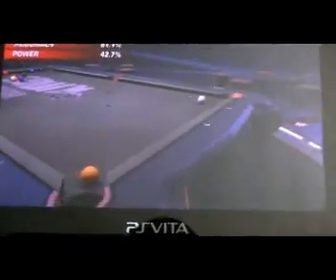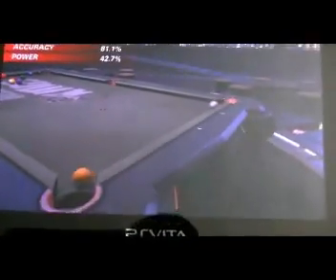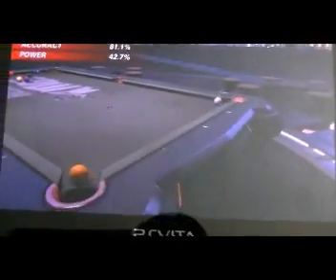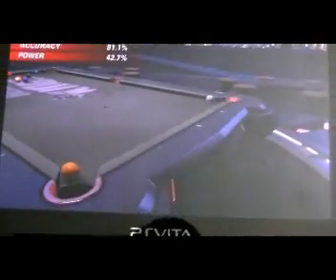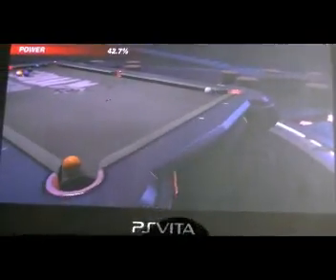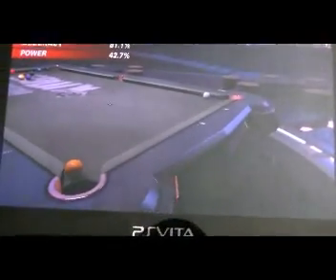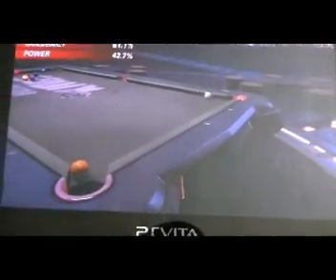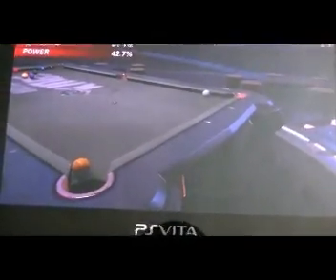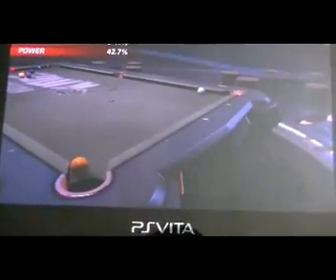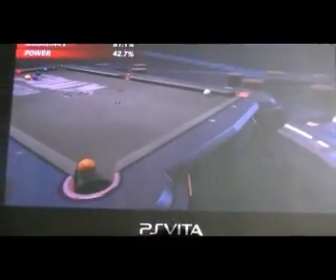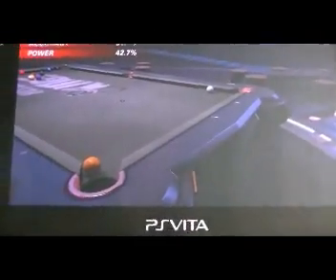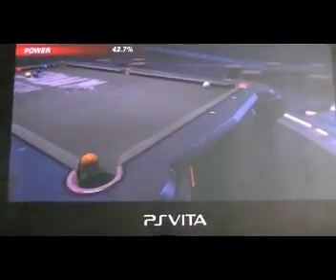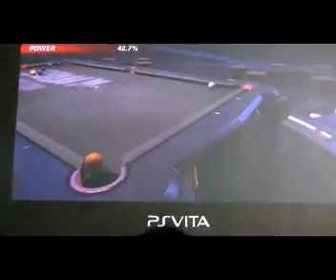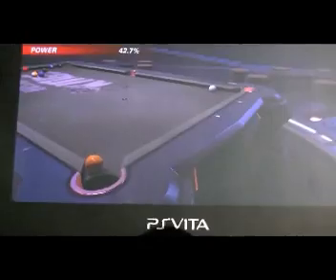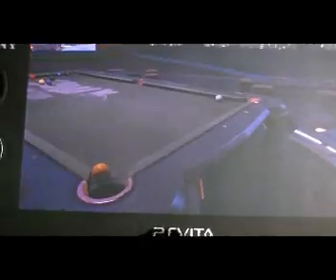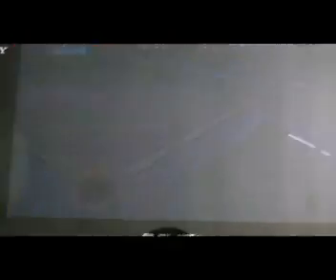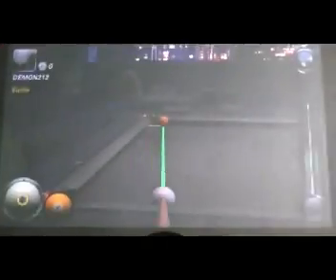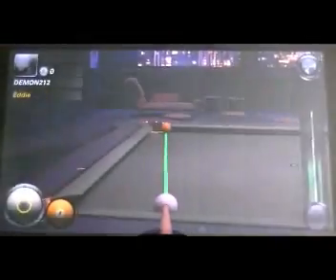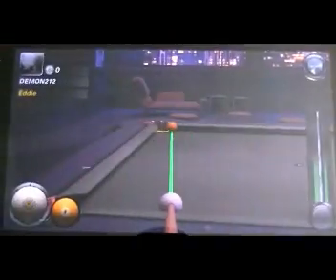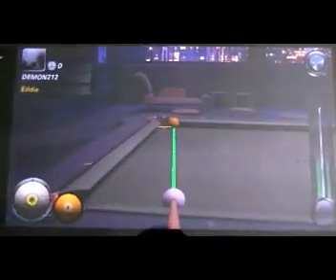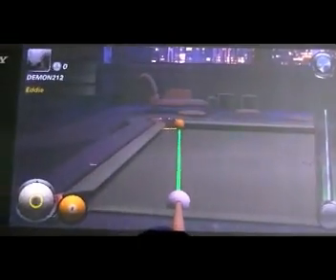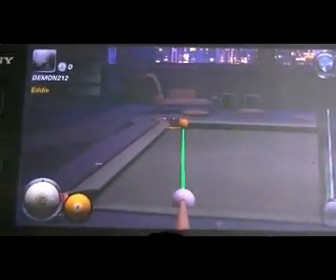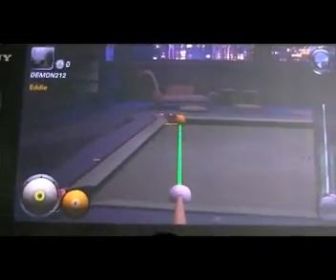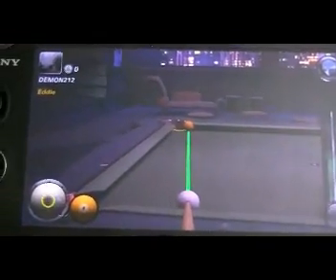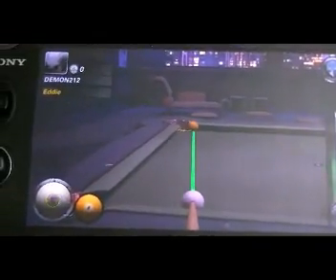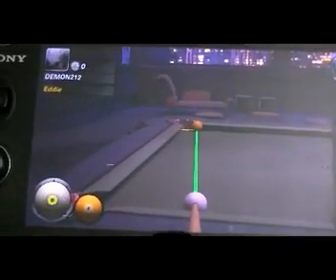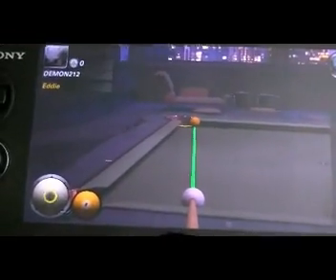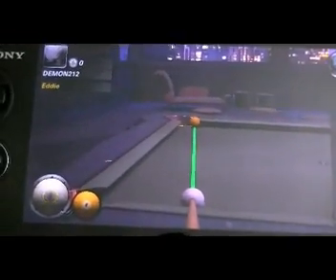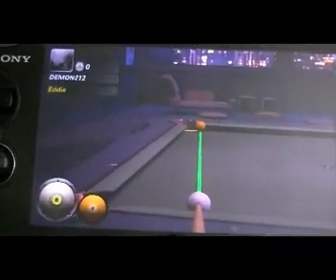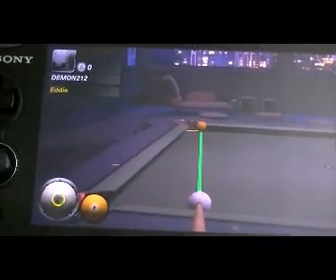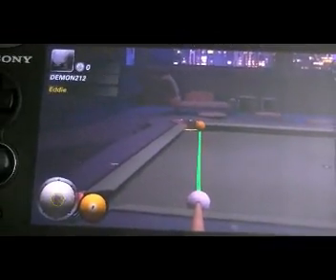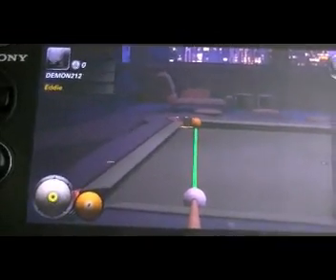Graphically it still looks great. Music-wise it's still the type of thing that personally I'd play with an iPod — as I said in the PS3 review, I wasn't a fan of it.